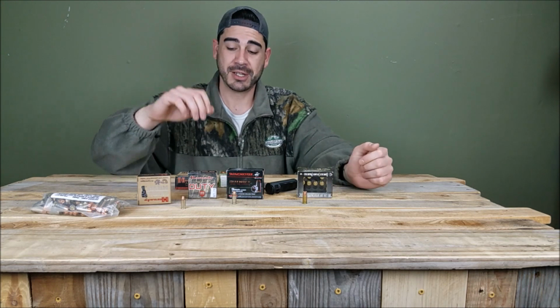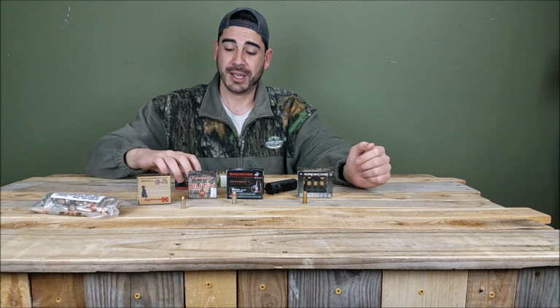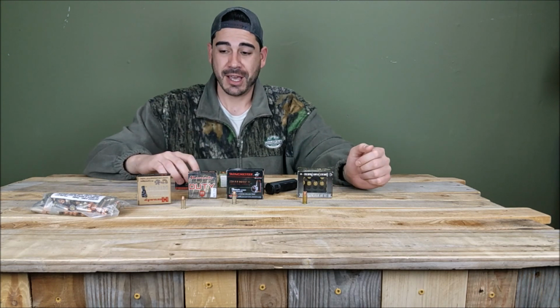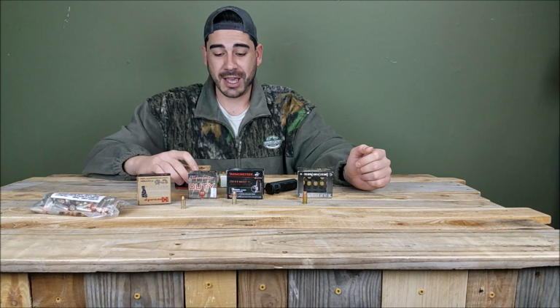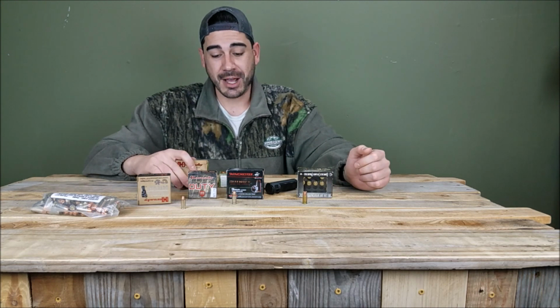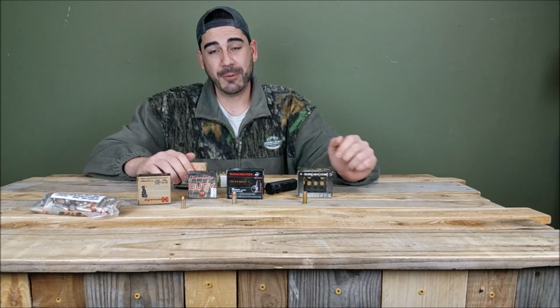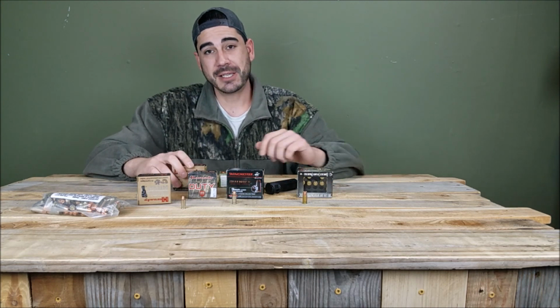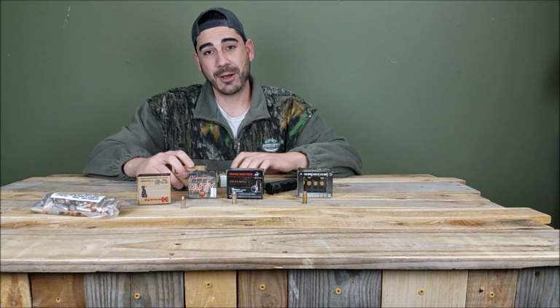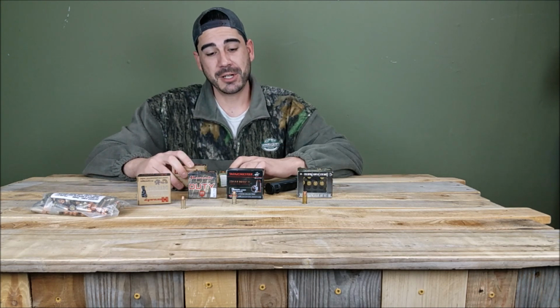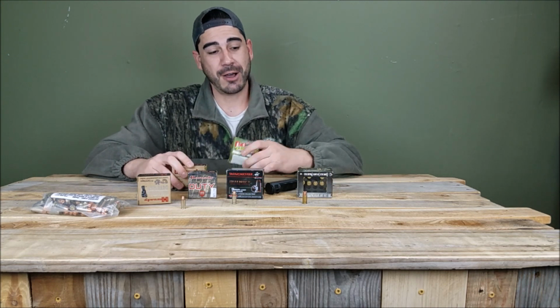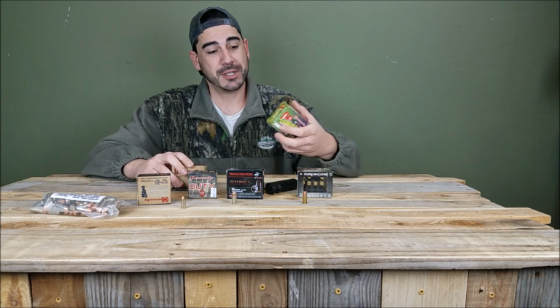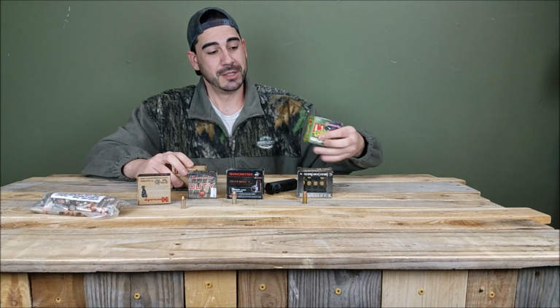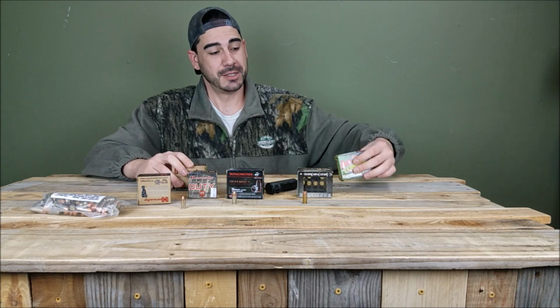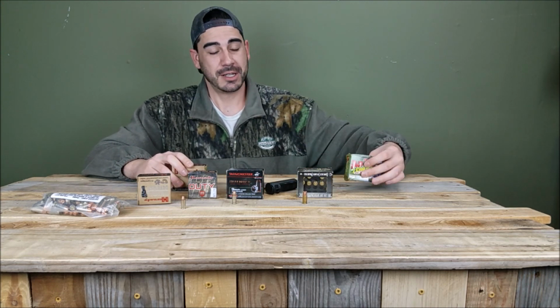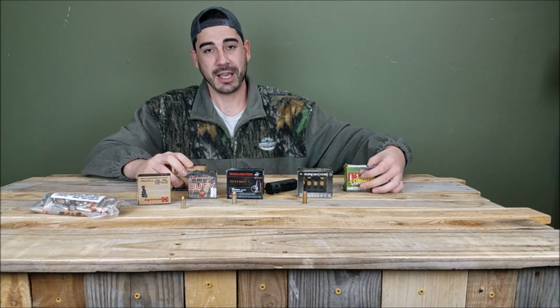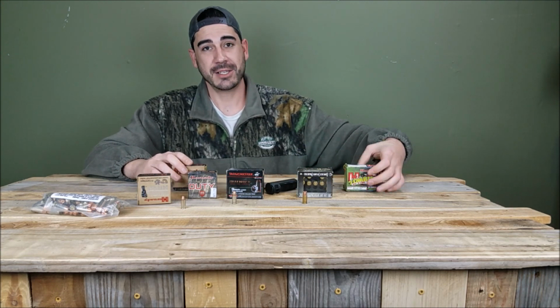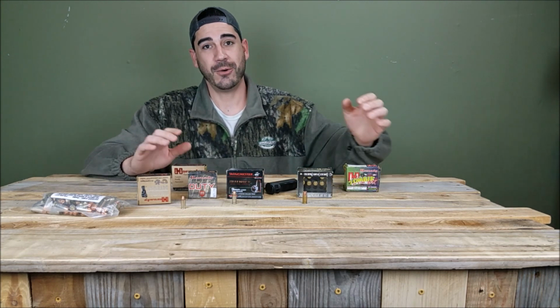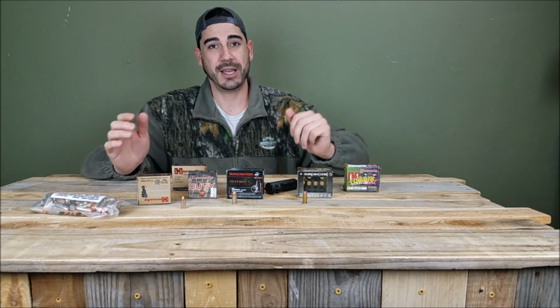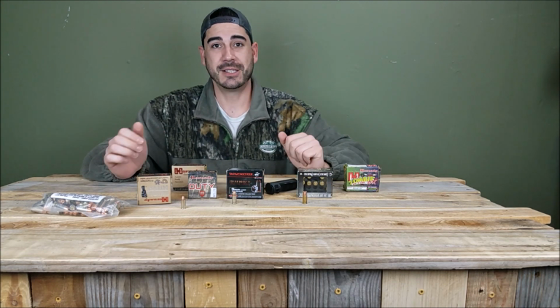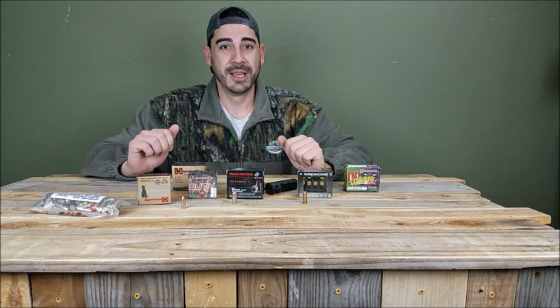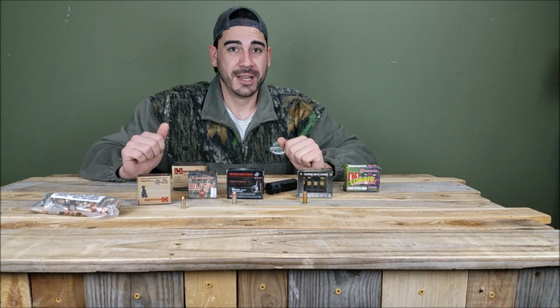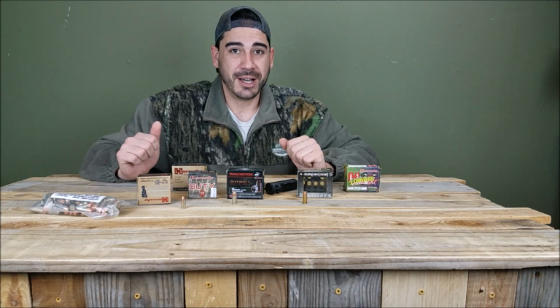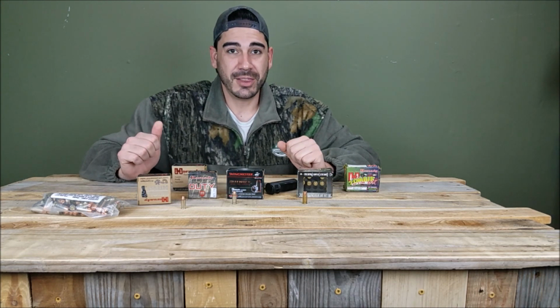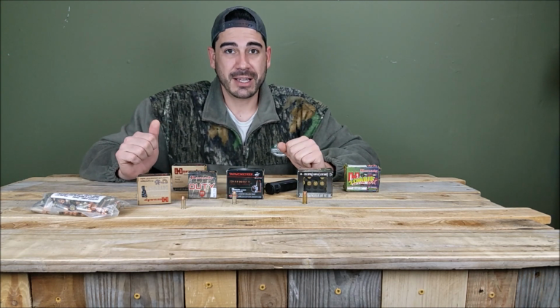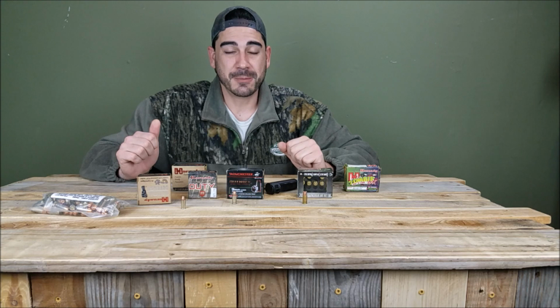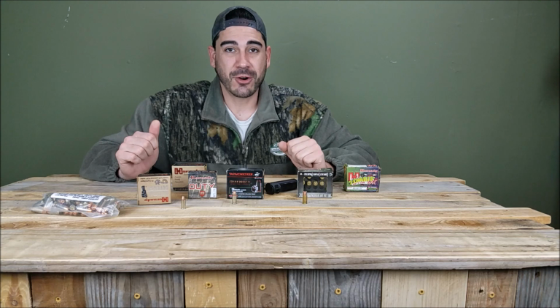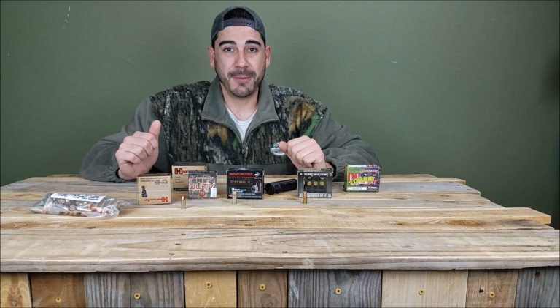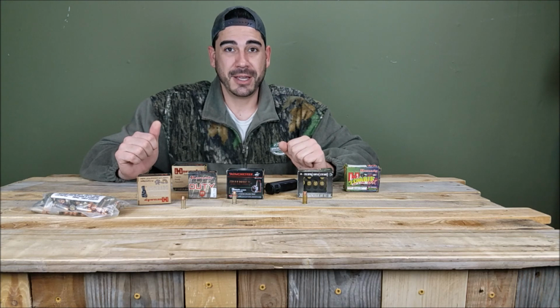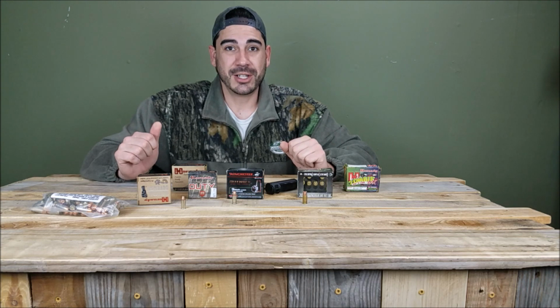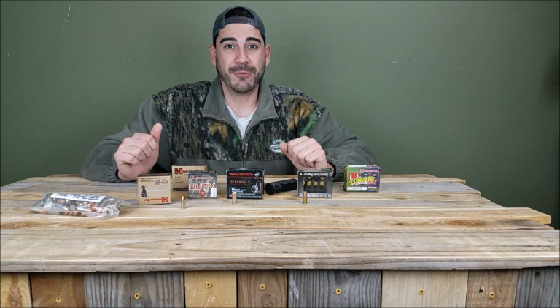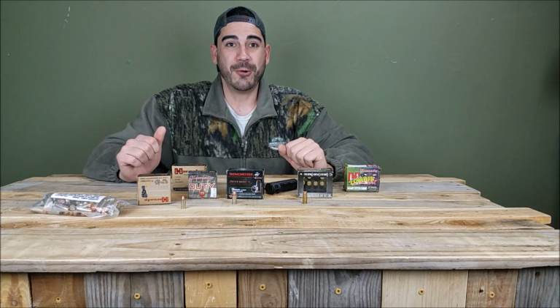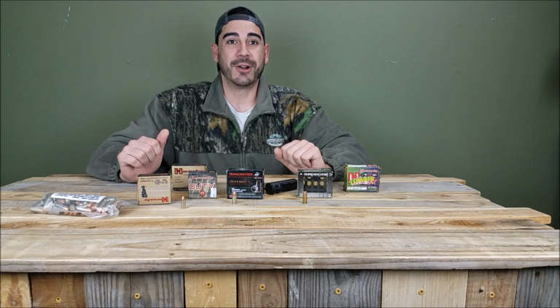Thanks for tuning in, guys. These are just my suggestions — this is what I've come across over the years and I hope it helped you out. As always, like, subscribe, and share for more.